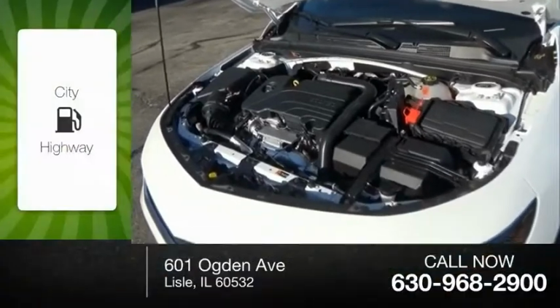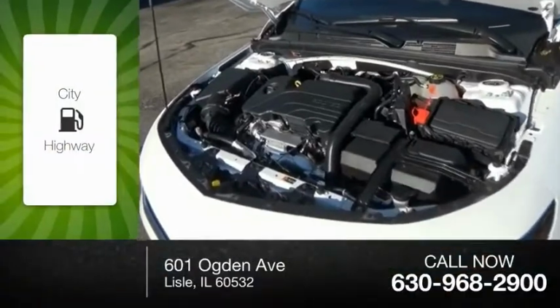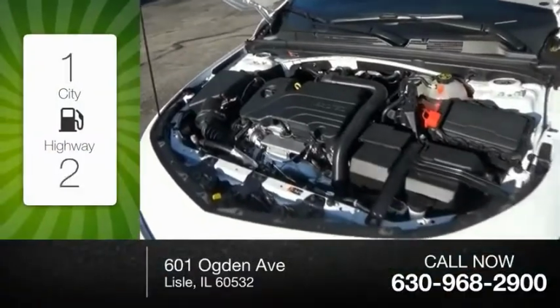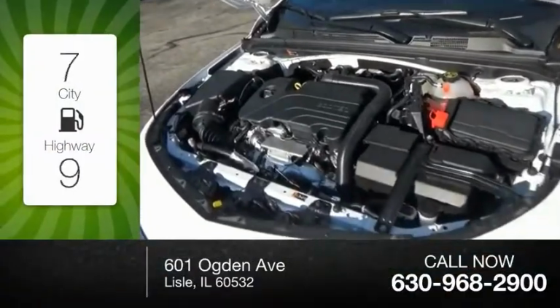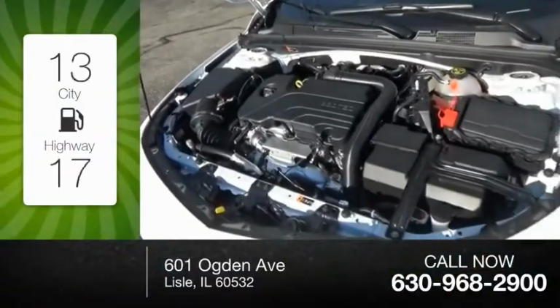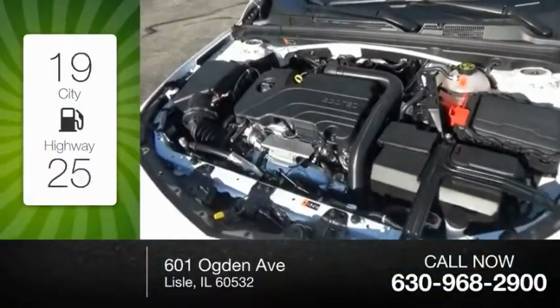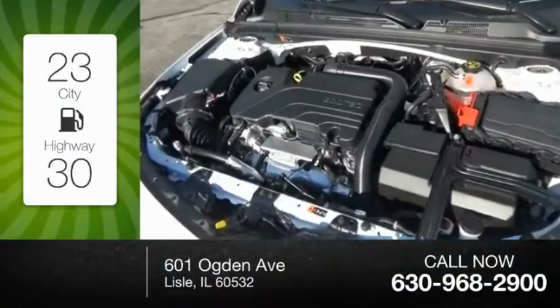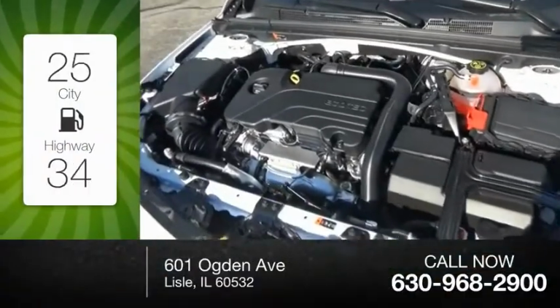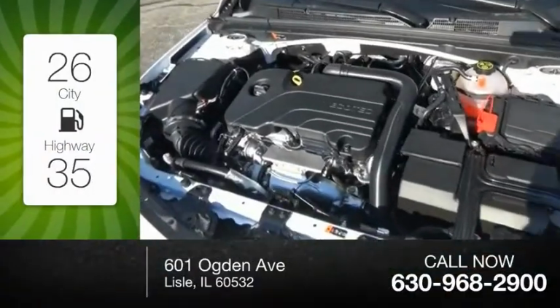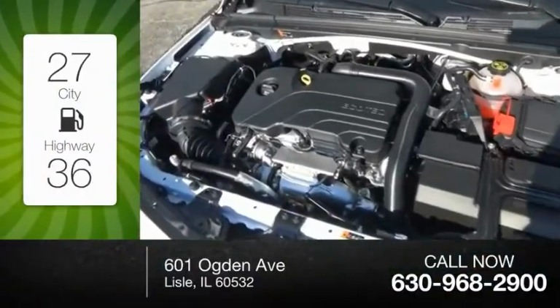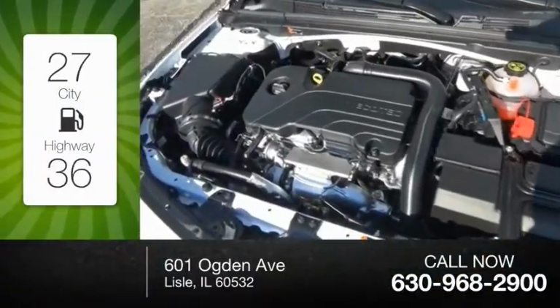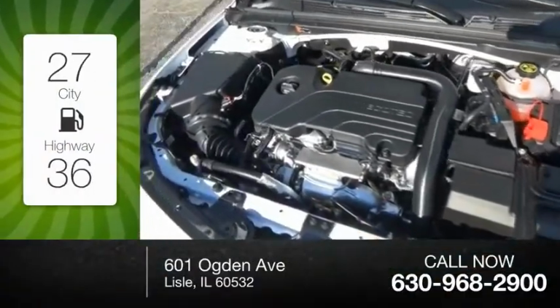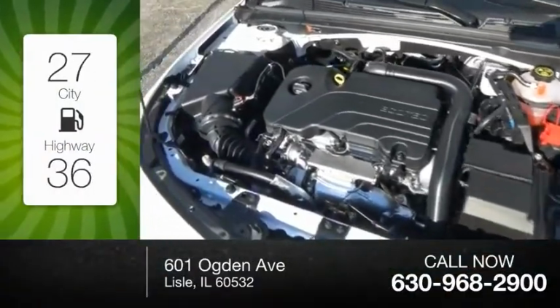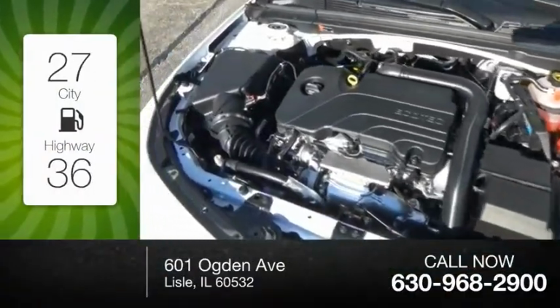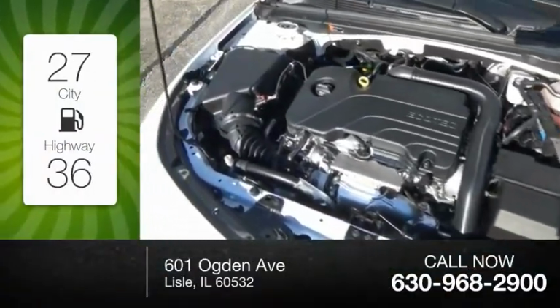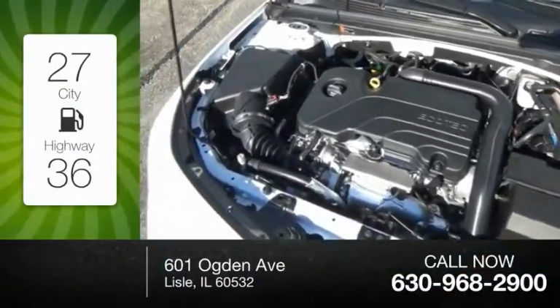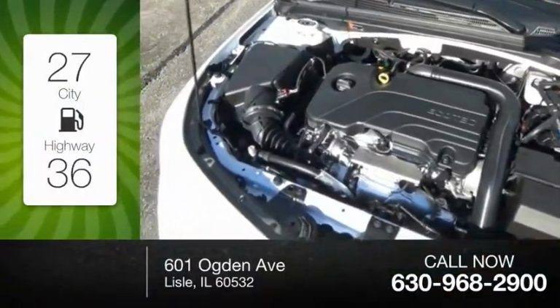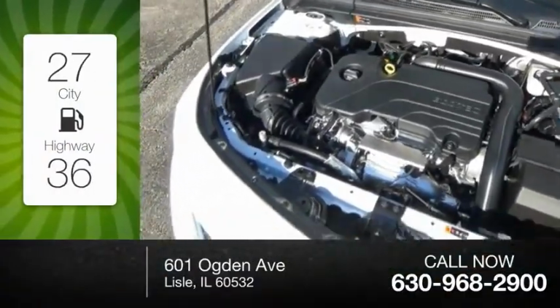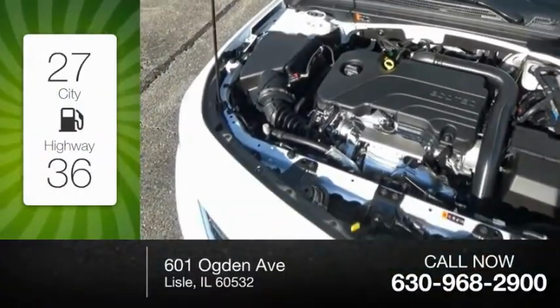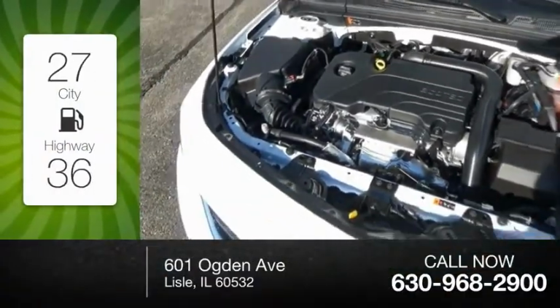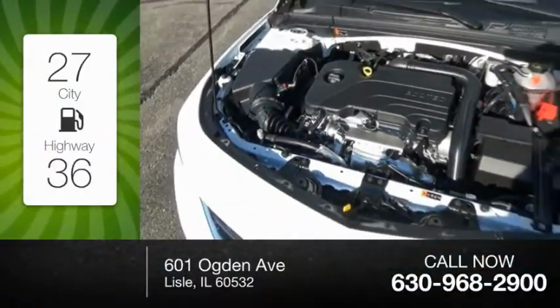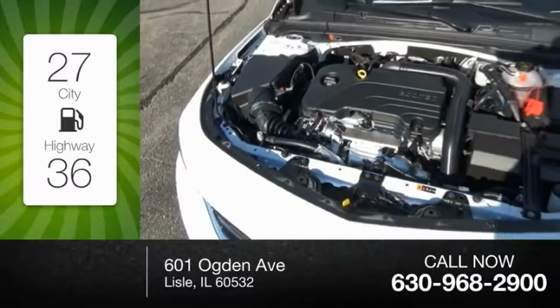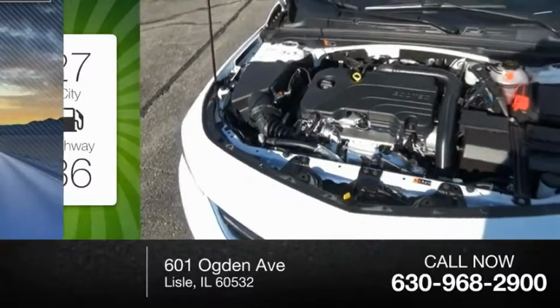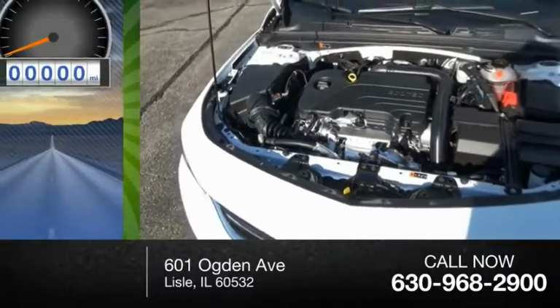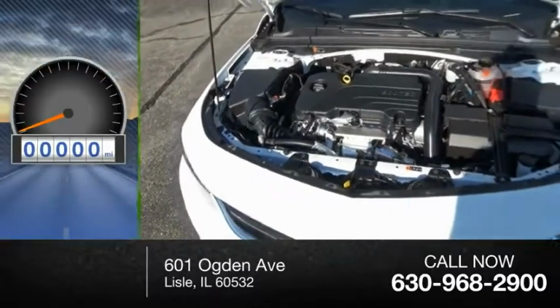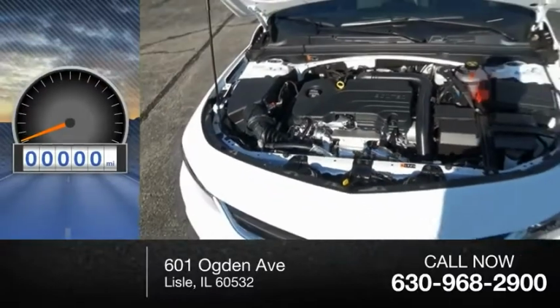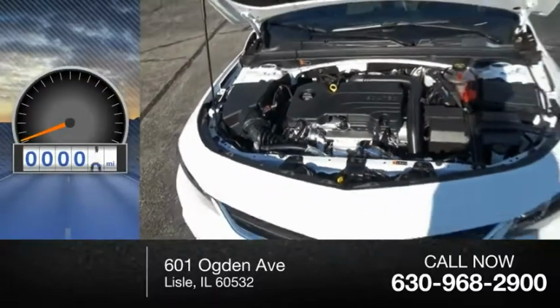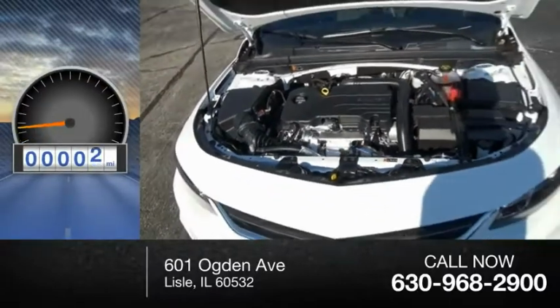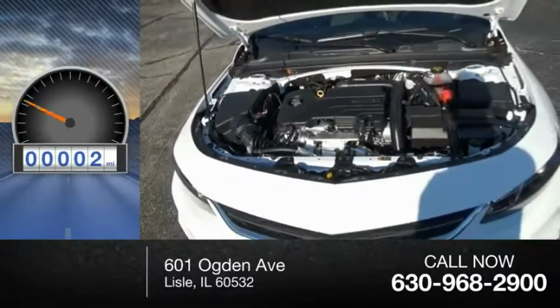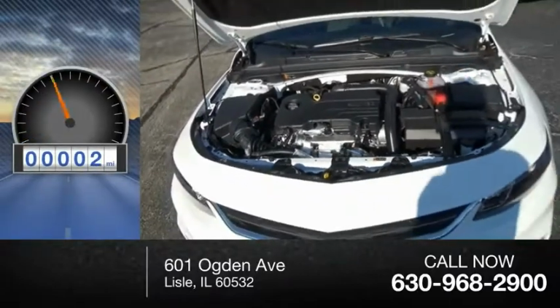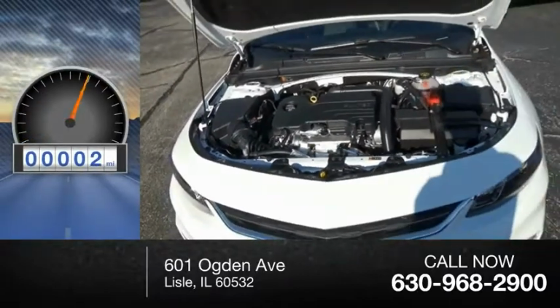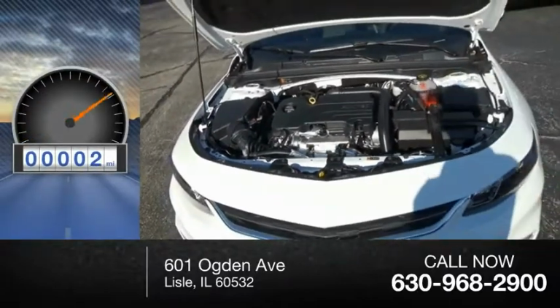Great fuel efficiency saves you money by requiring fewer trips to the gas station. This vehicle has less than 100 miles.